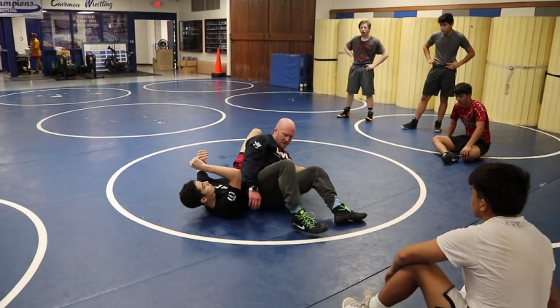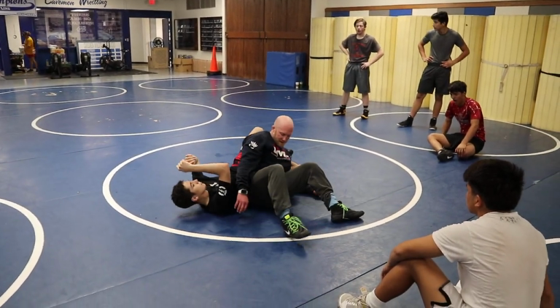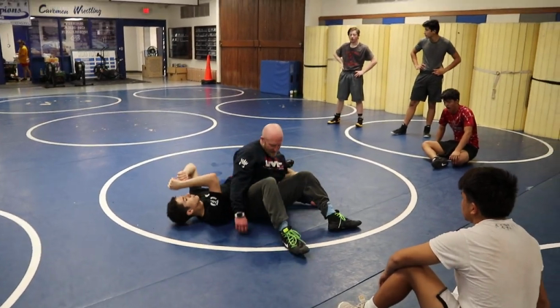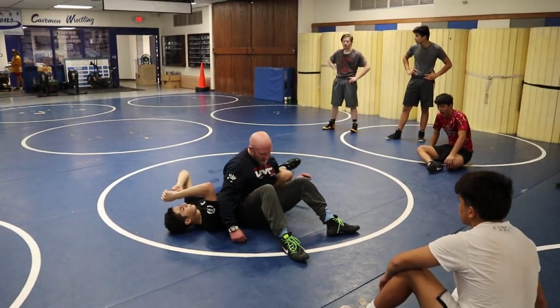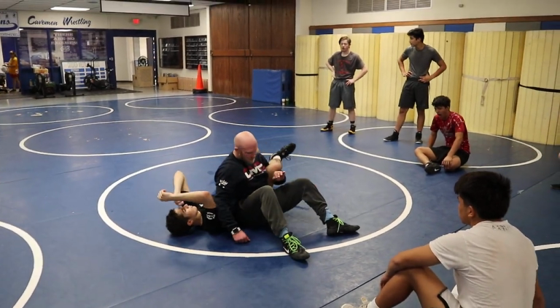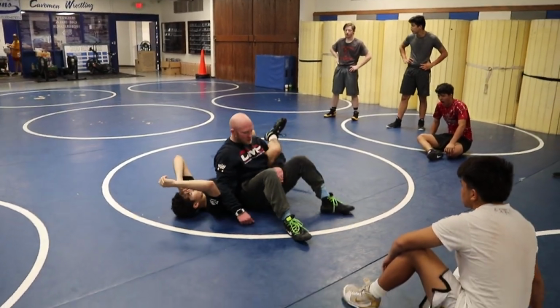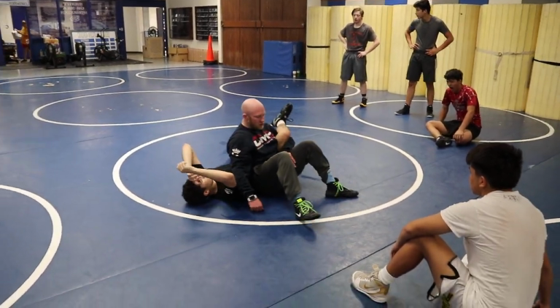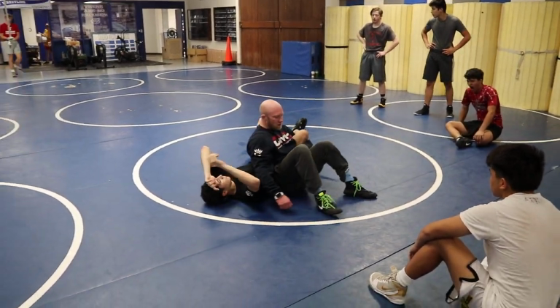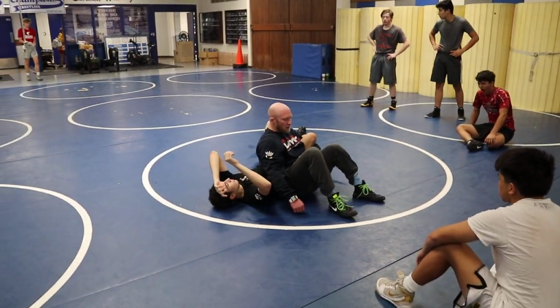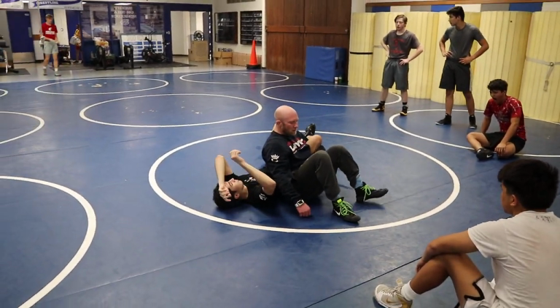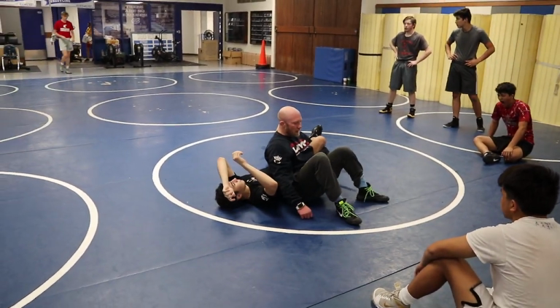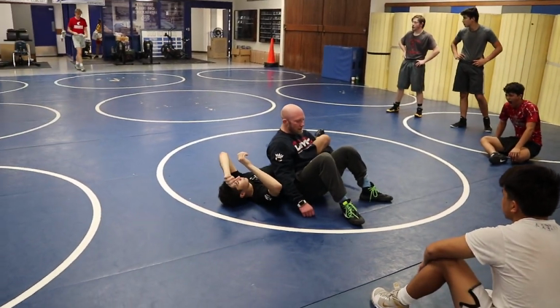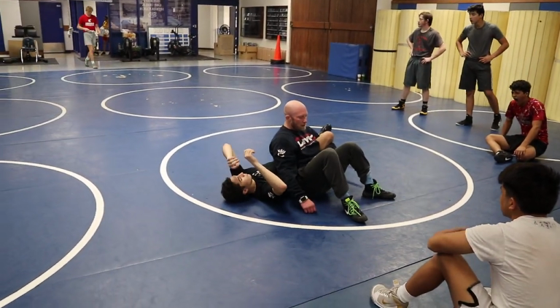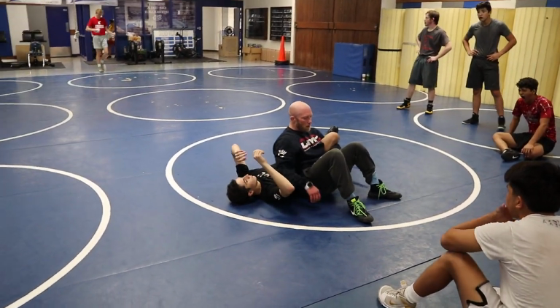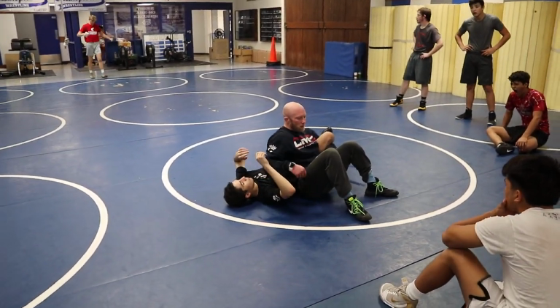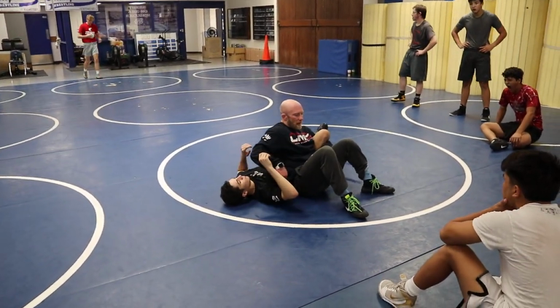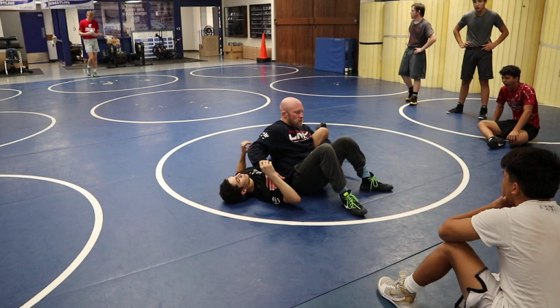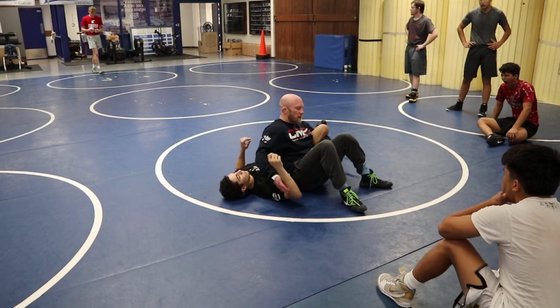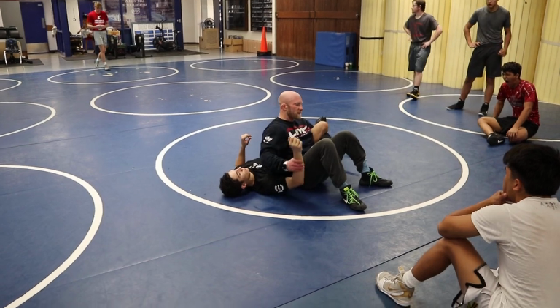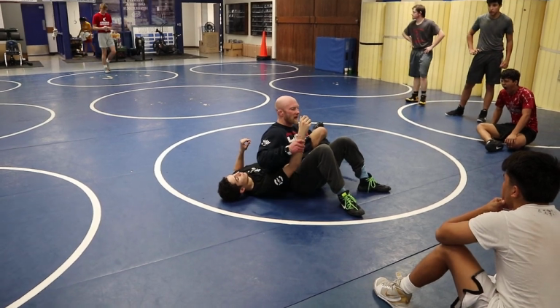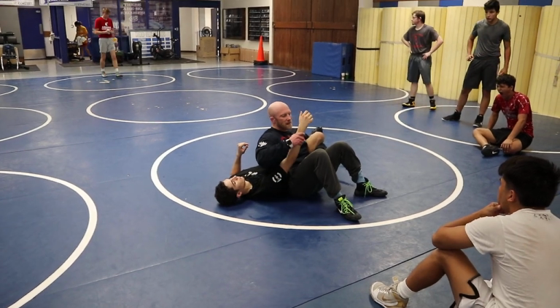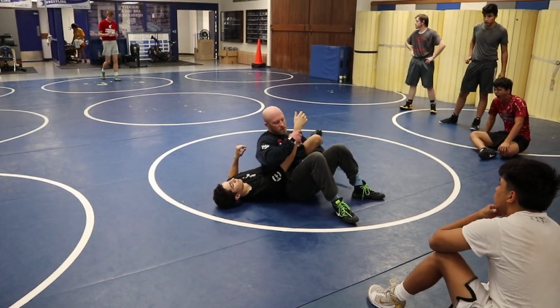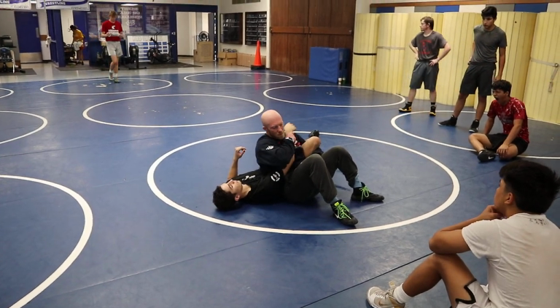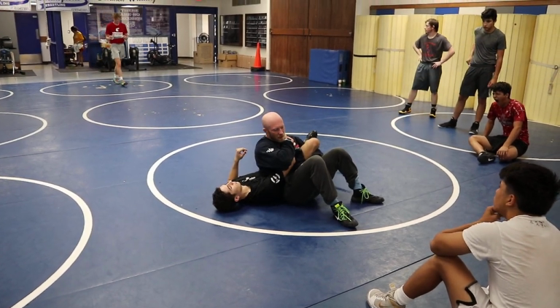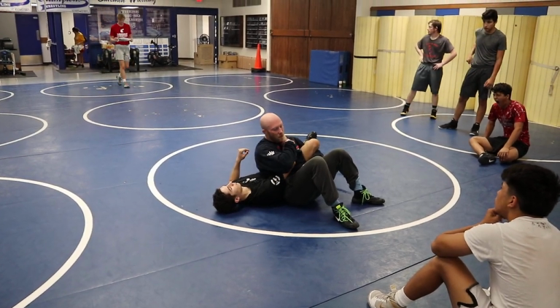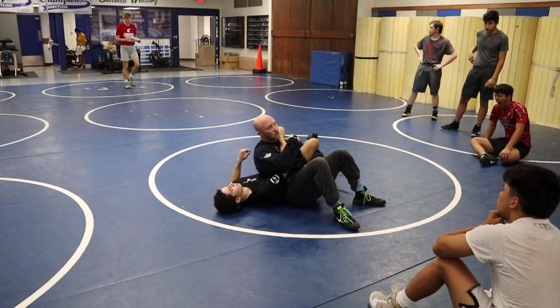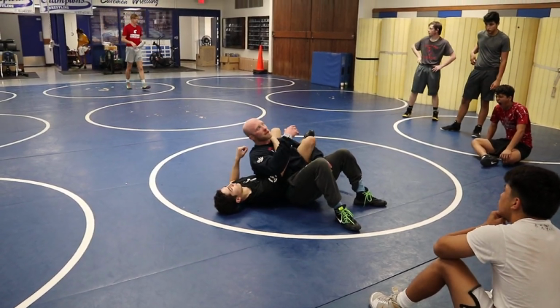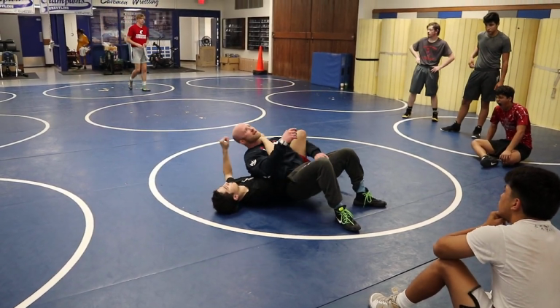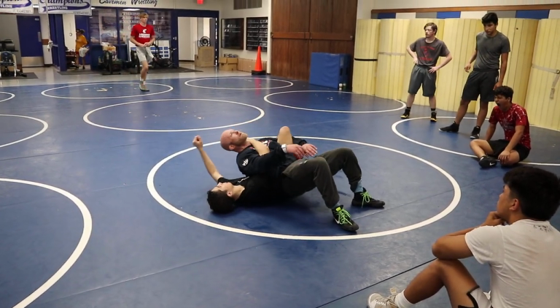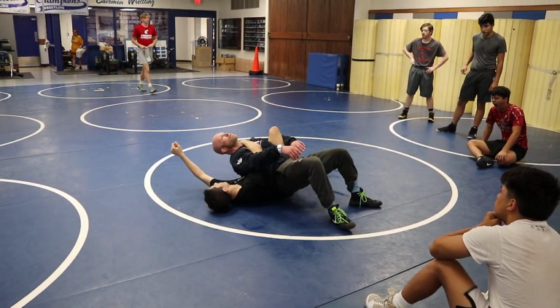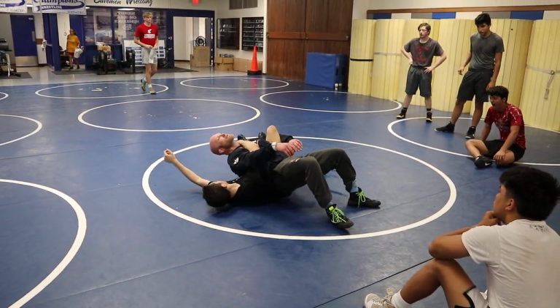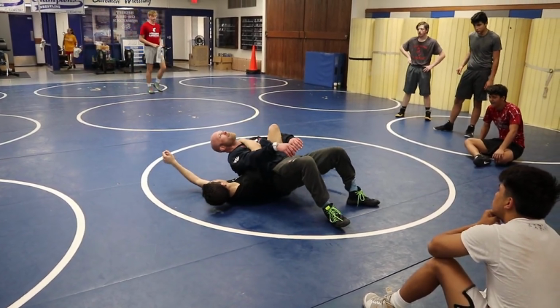Getting to this position. A couple people ask — well, what if this guy comes up here and tries to take me over the top?